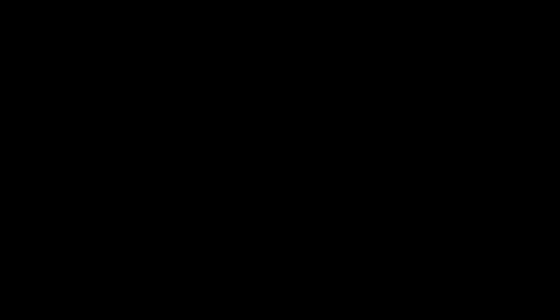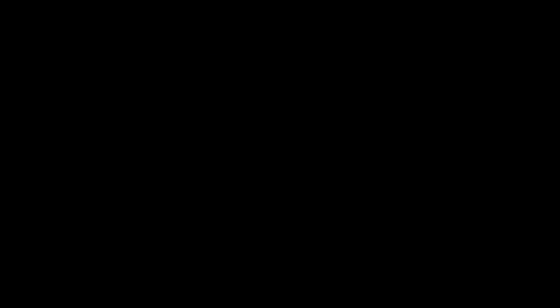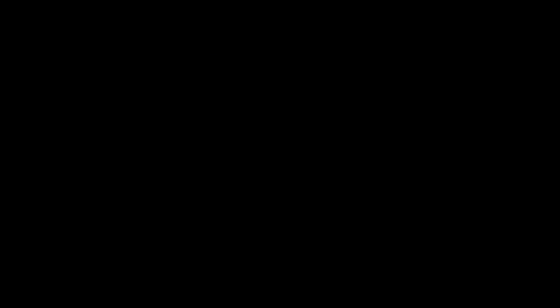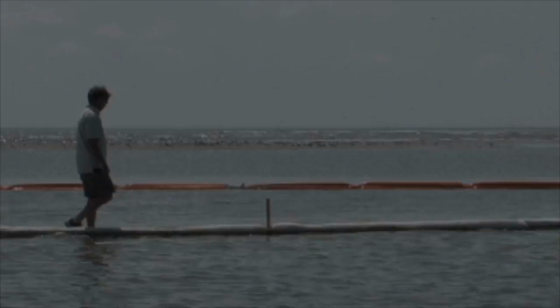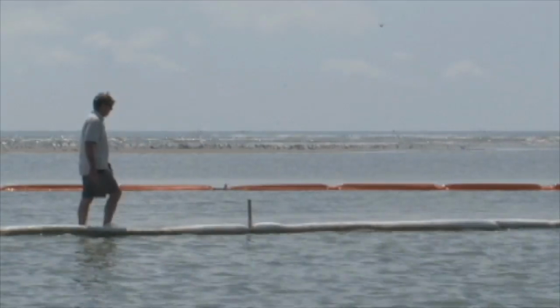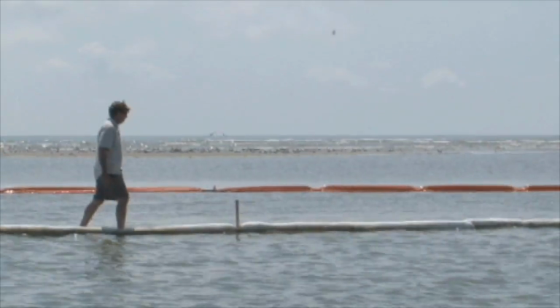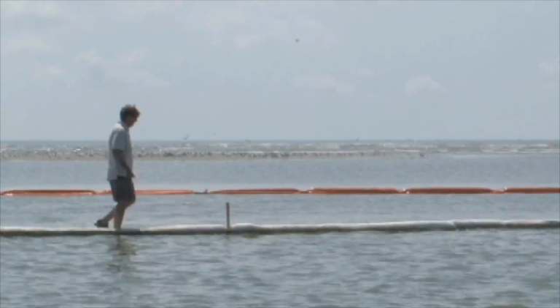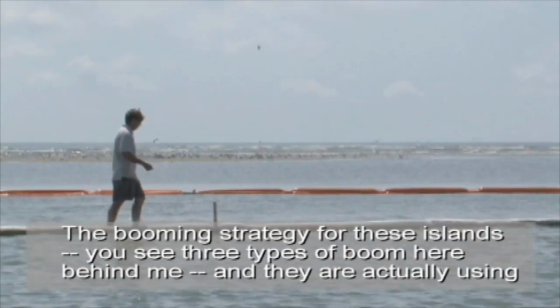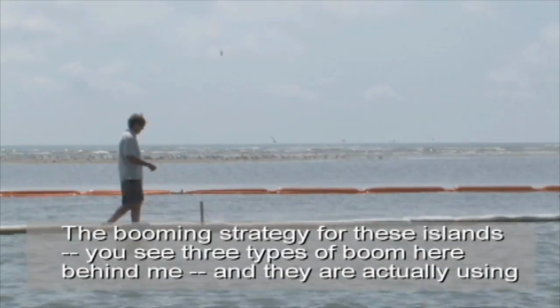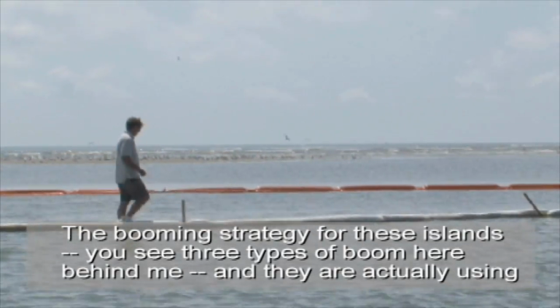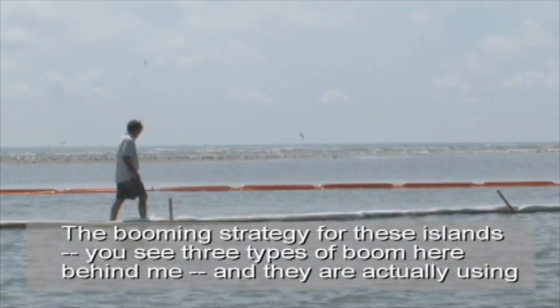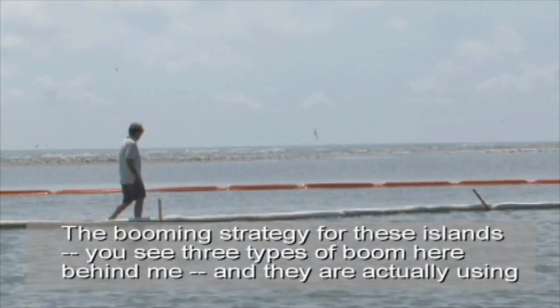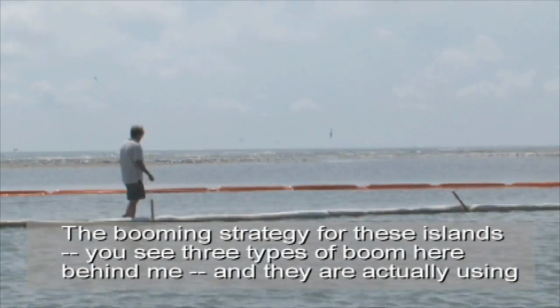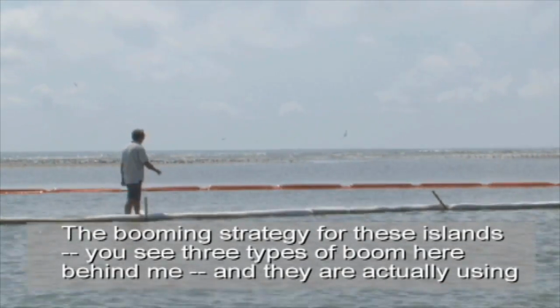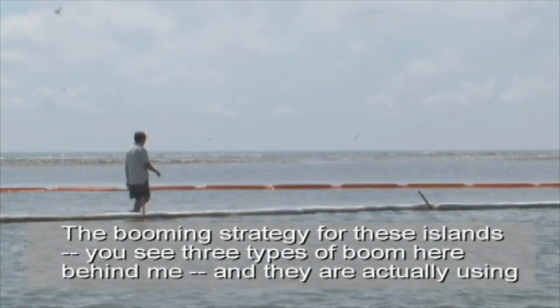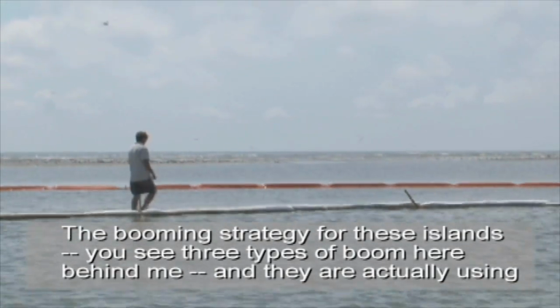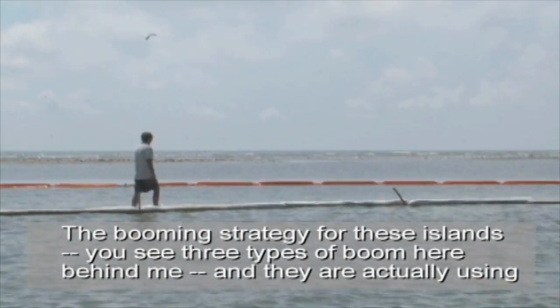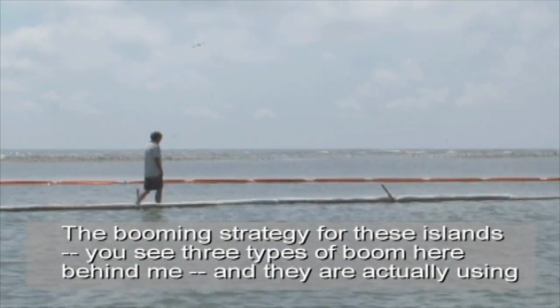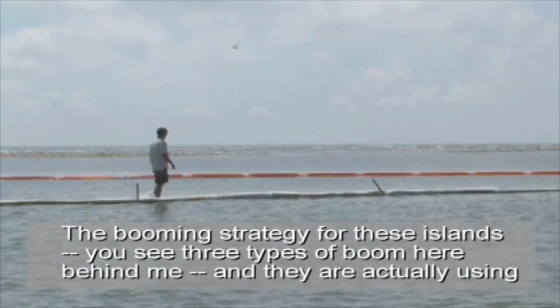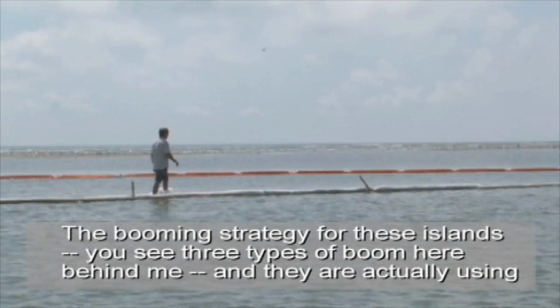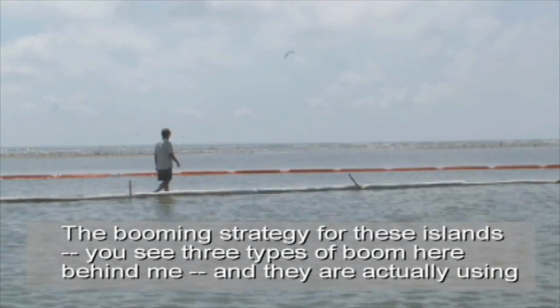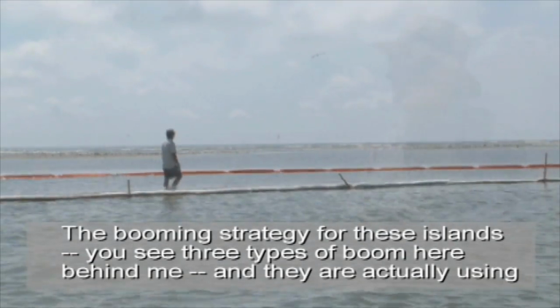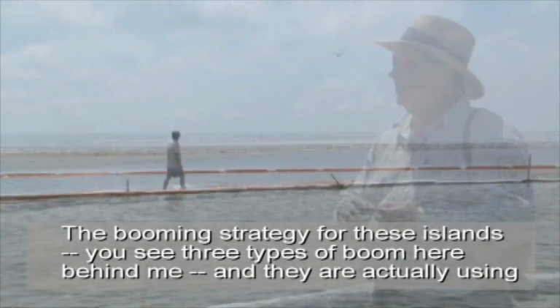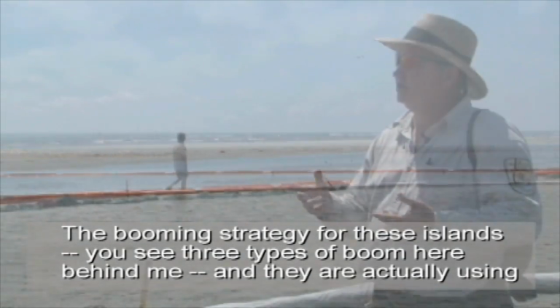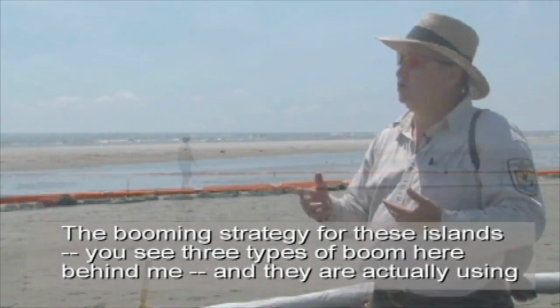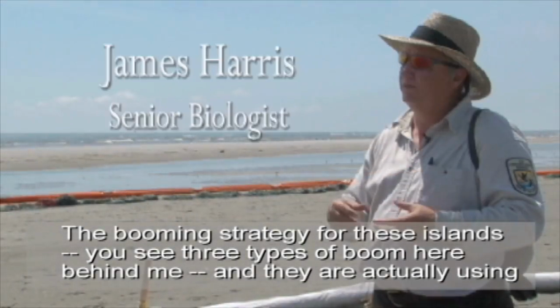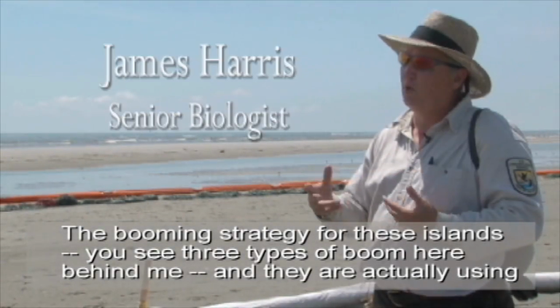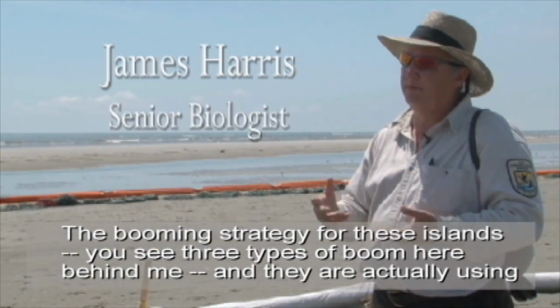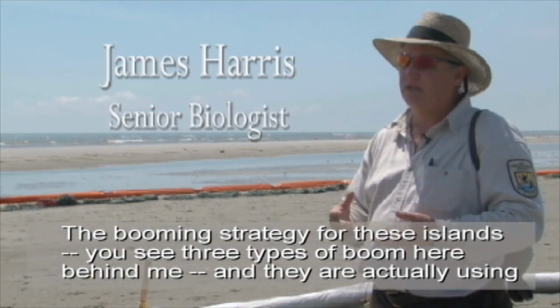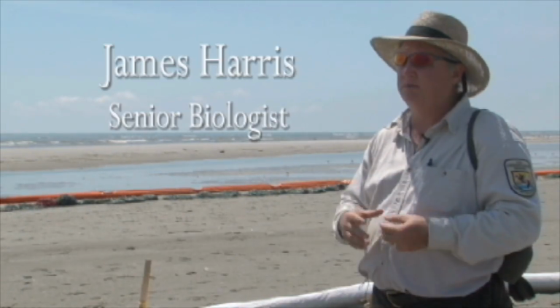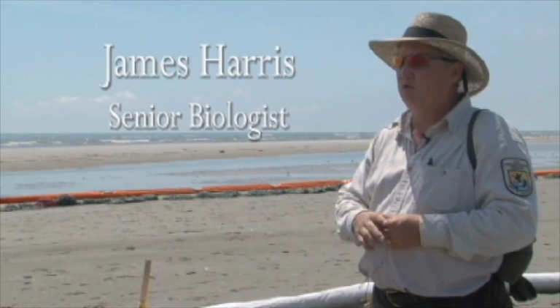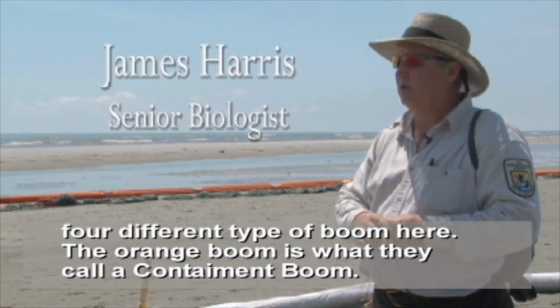The booming strategy for these islands — you see three types of boom here behind me, and they're actually using four different types of boom here.